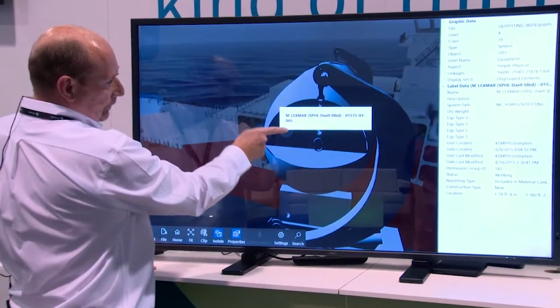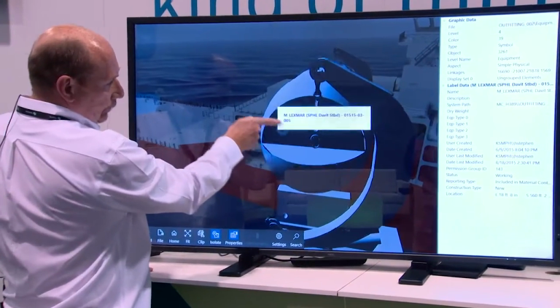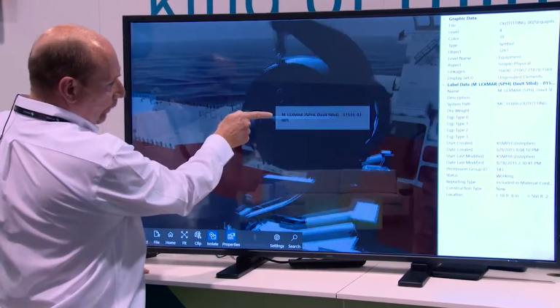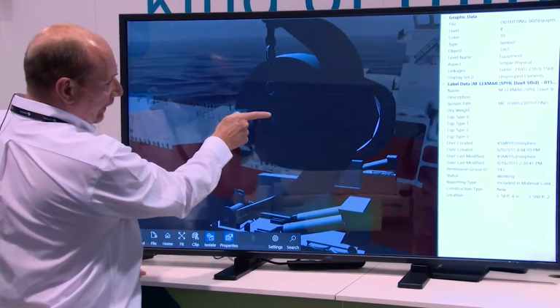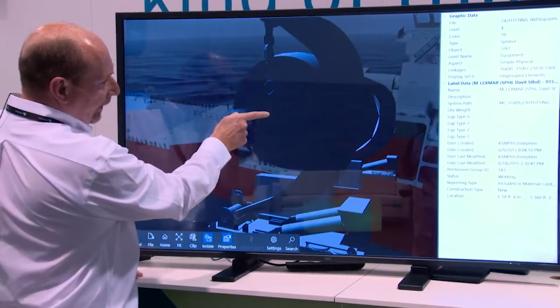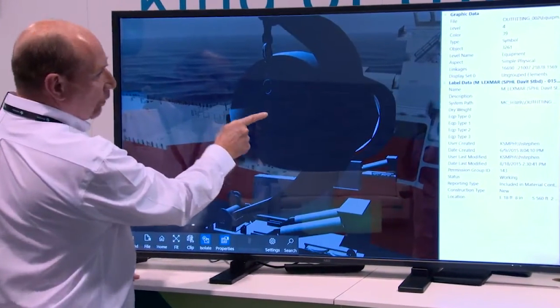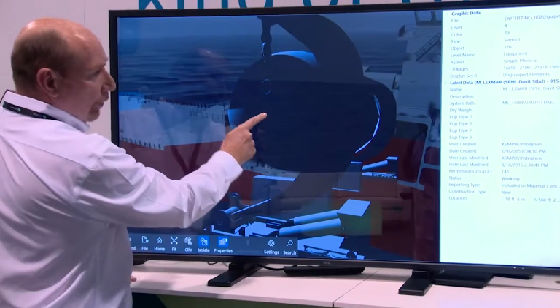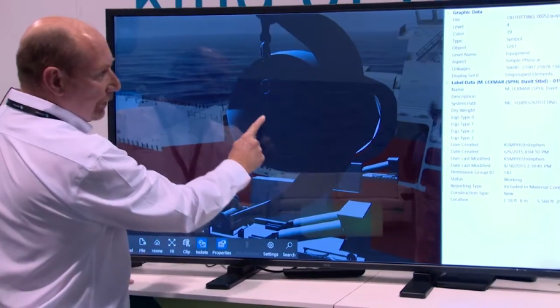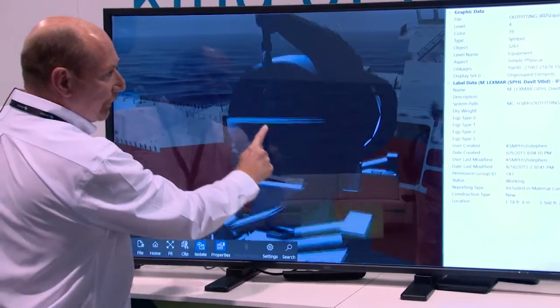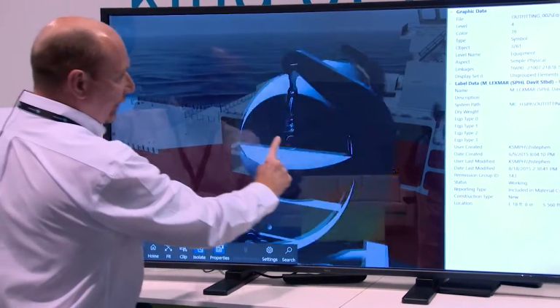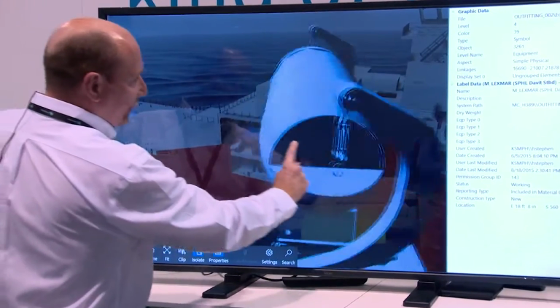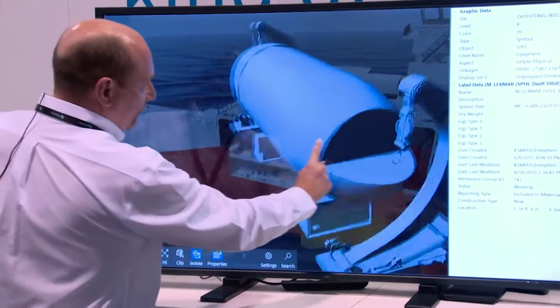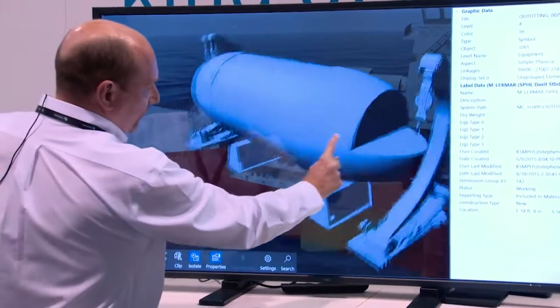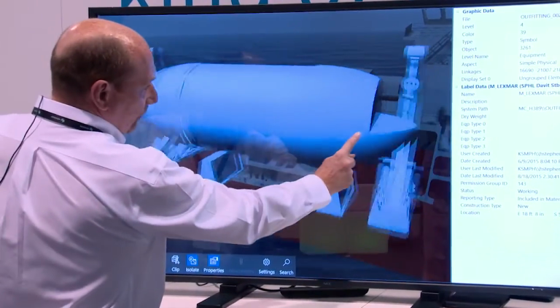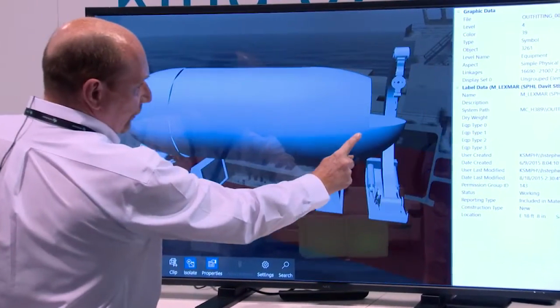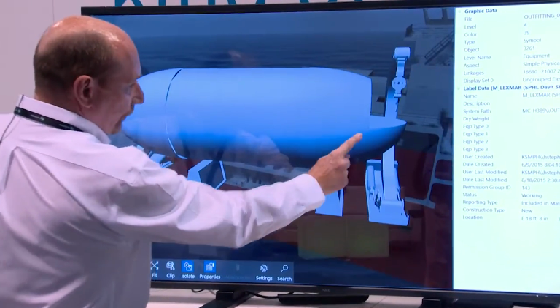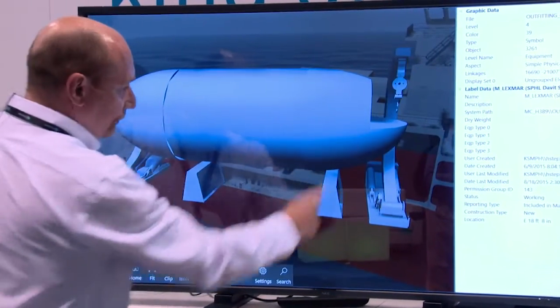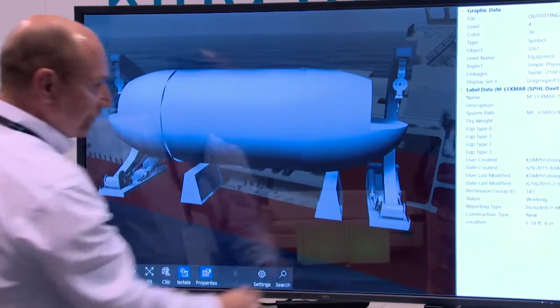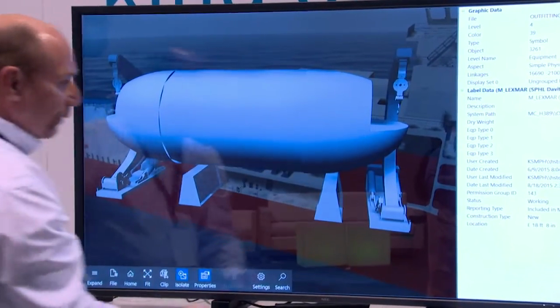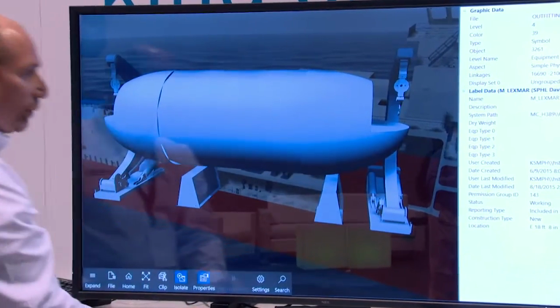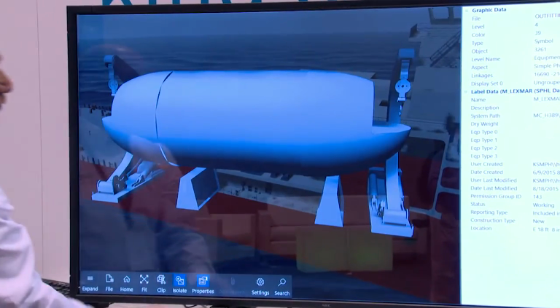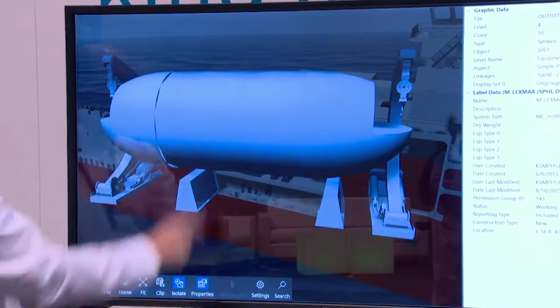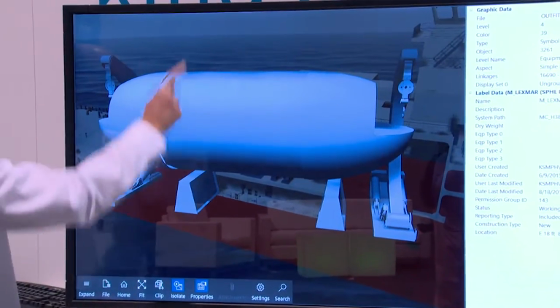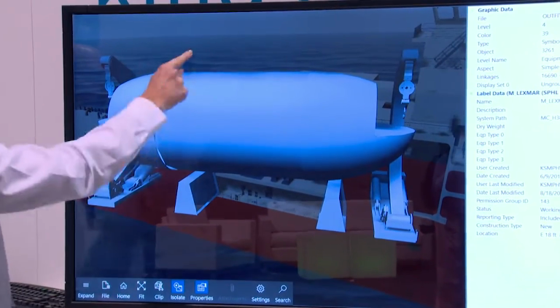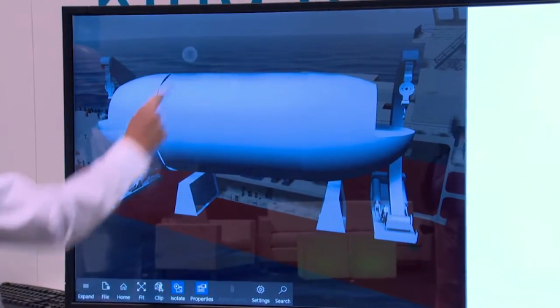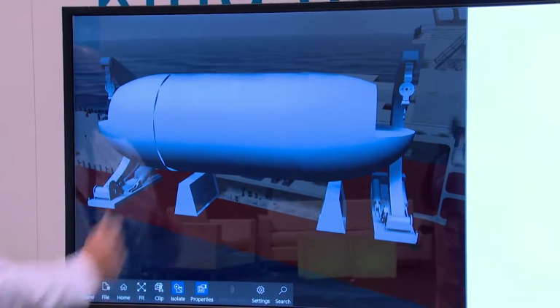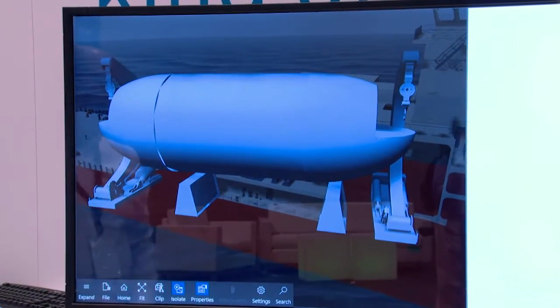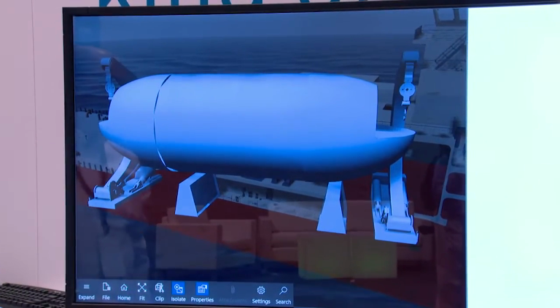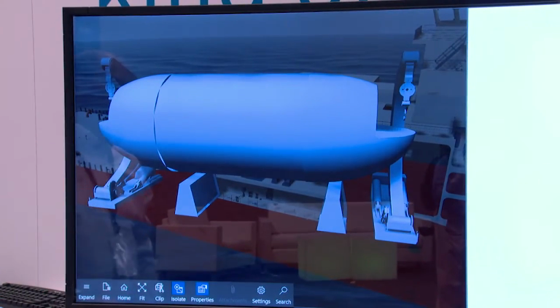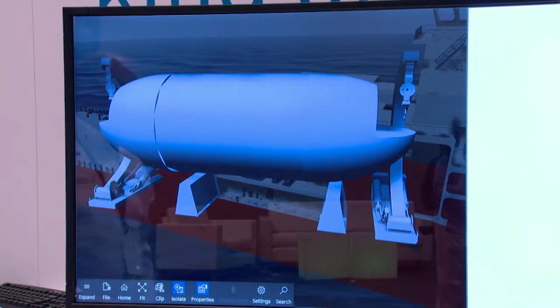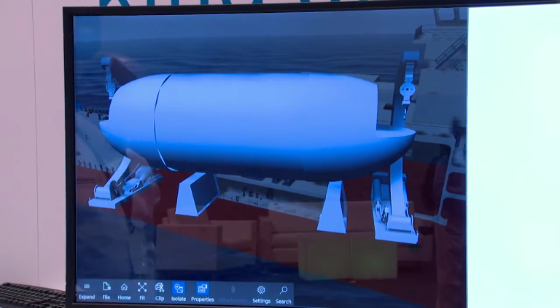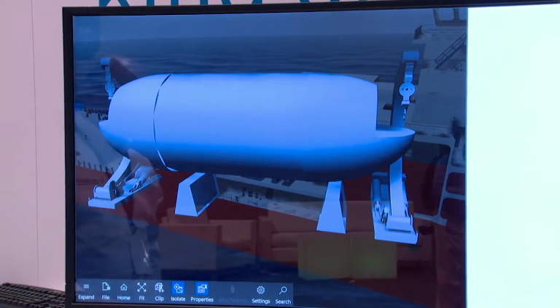So we can now review this to make sure it's fit for purpose and then we can place it back in the model.